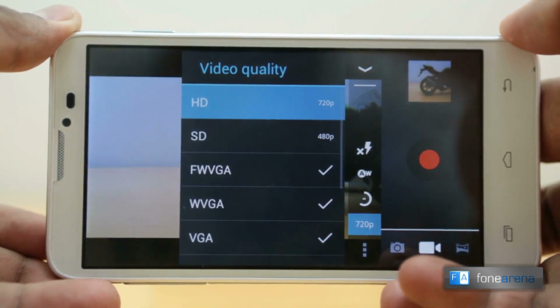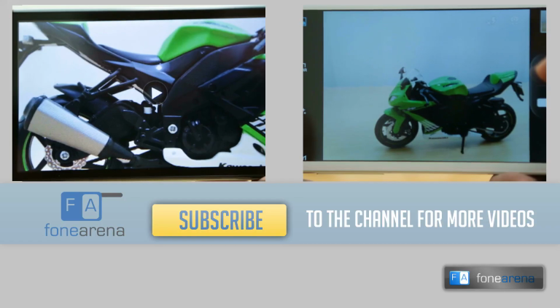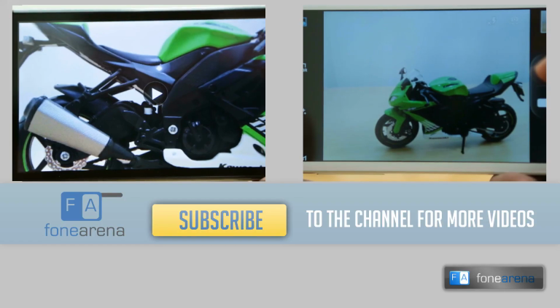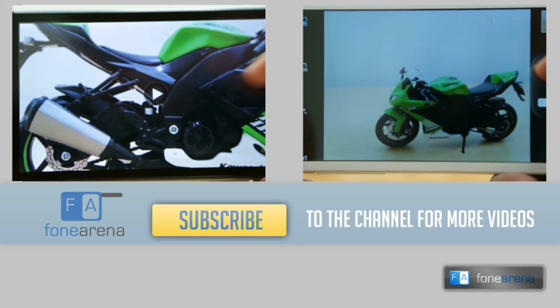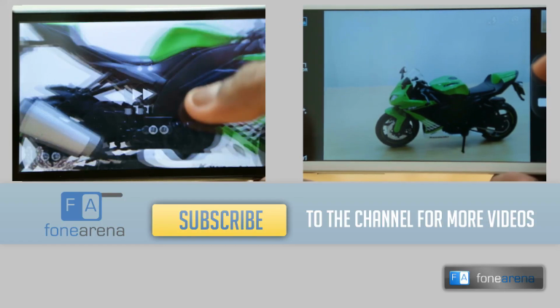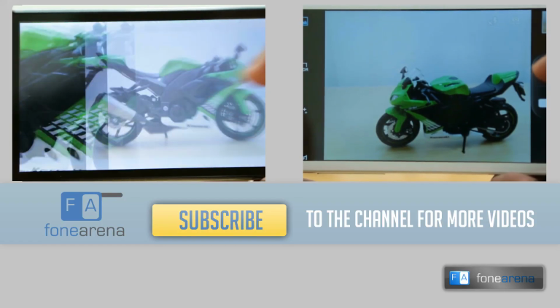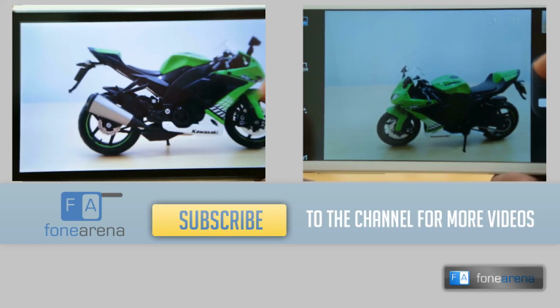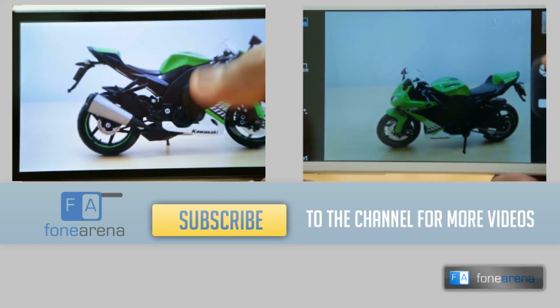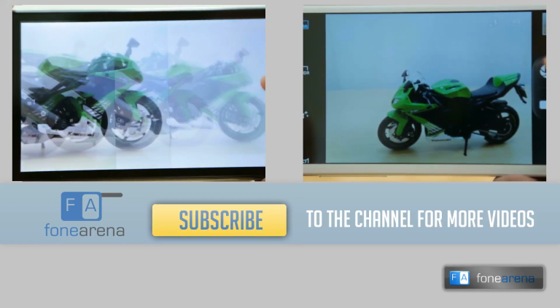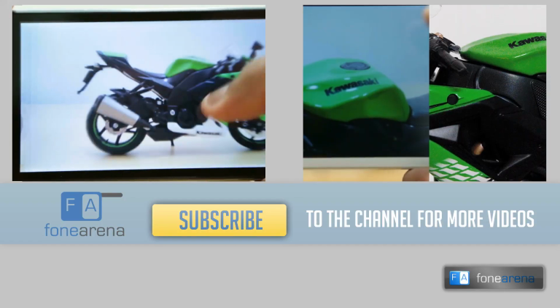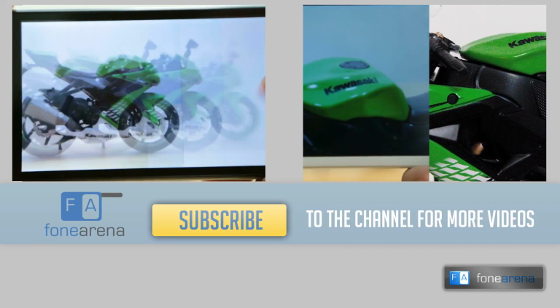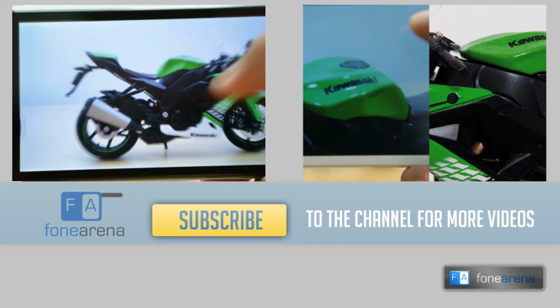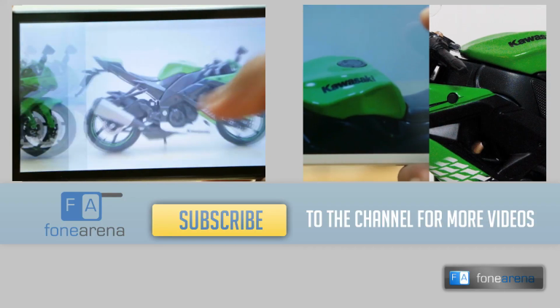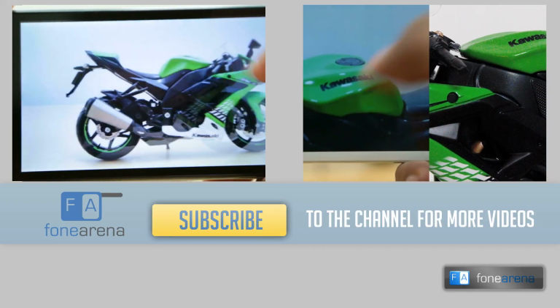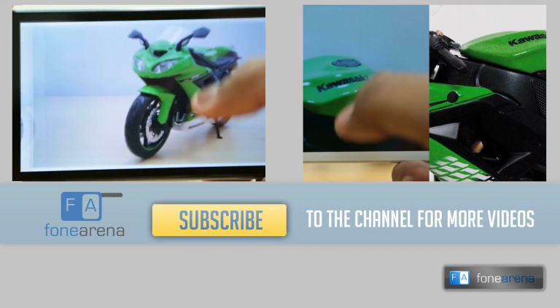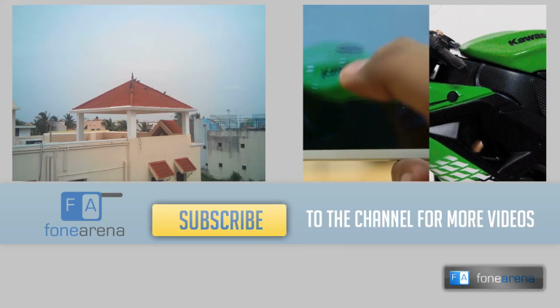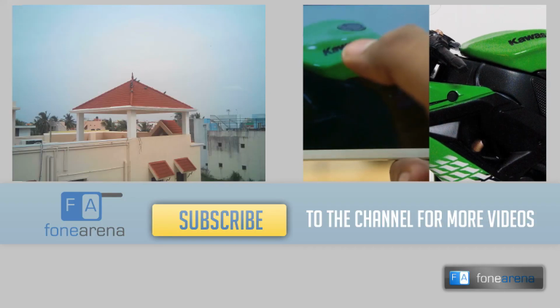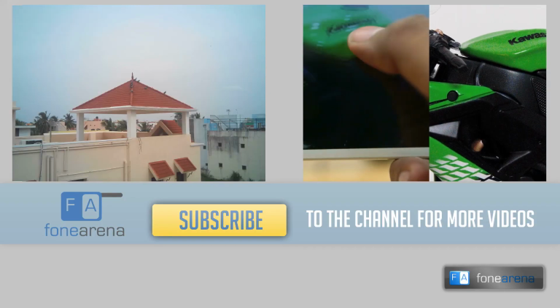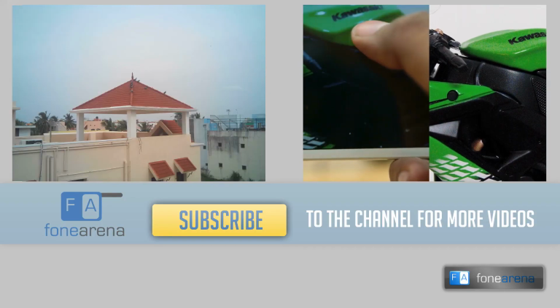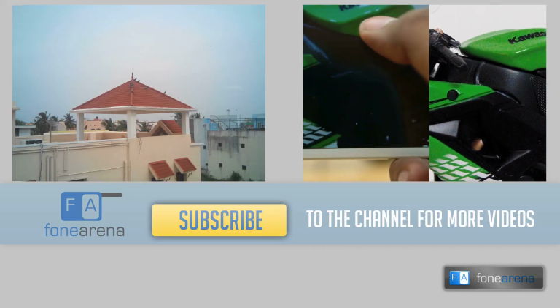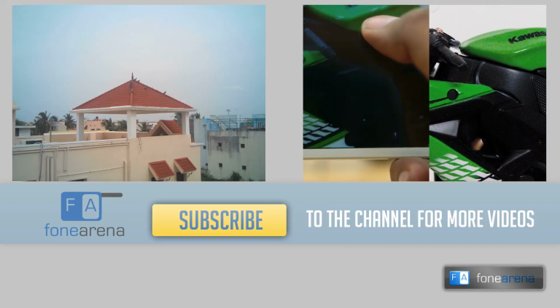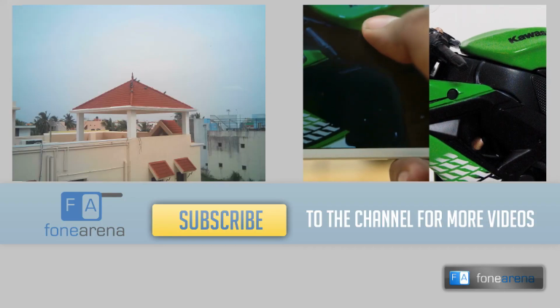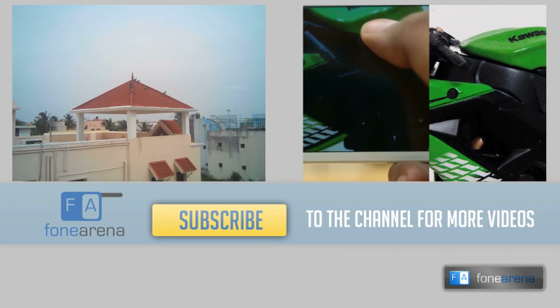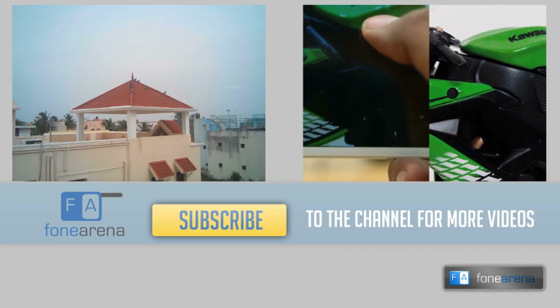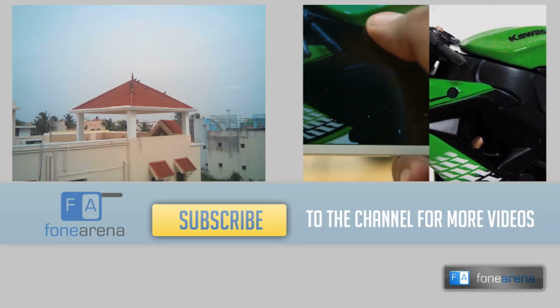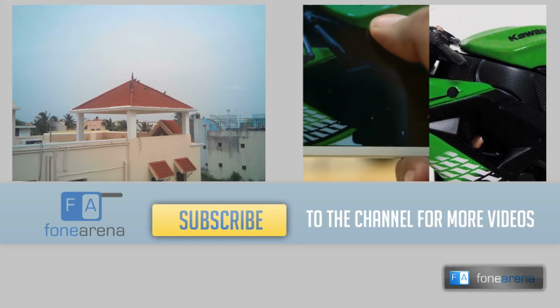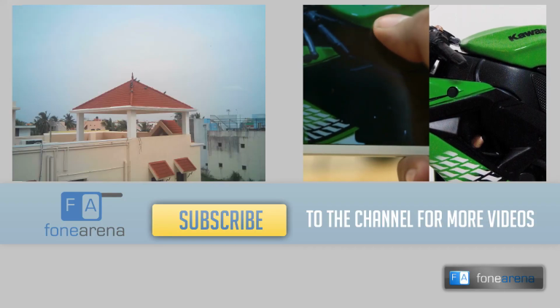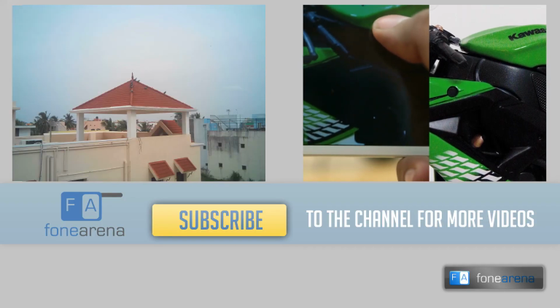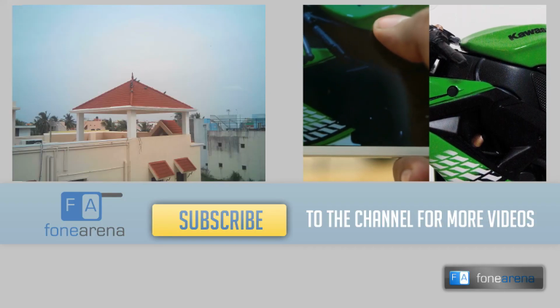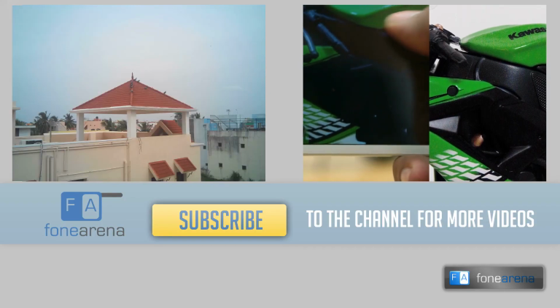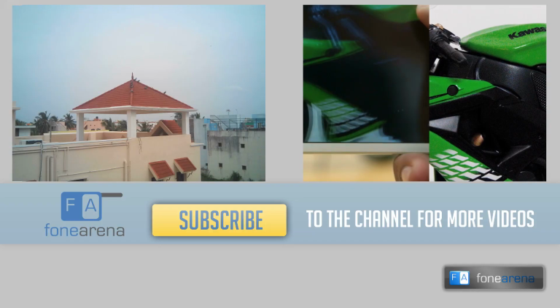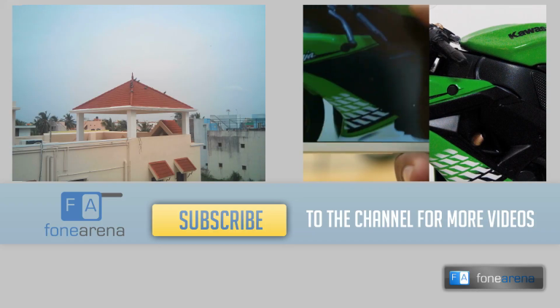Do hit the like button if you enjoyed watching our video and don't forget to subscribe to the channel. Thanks for watching.